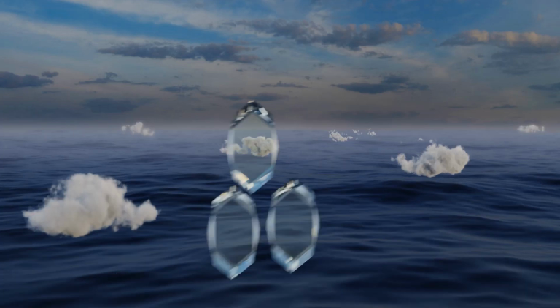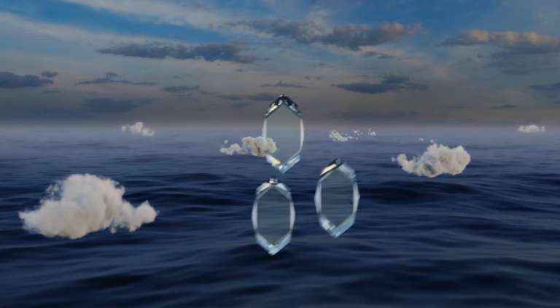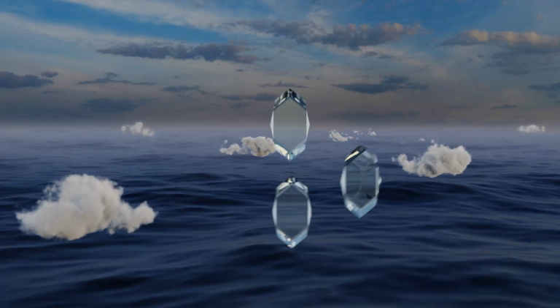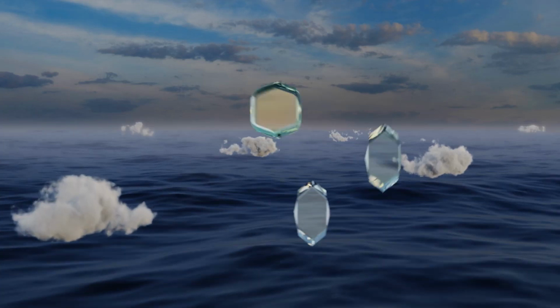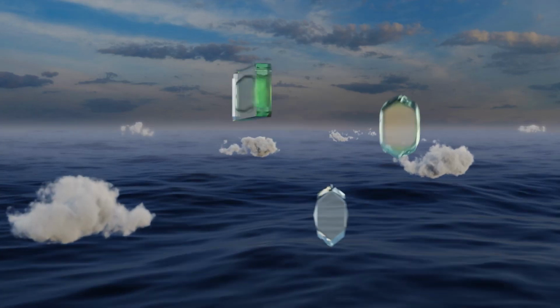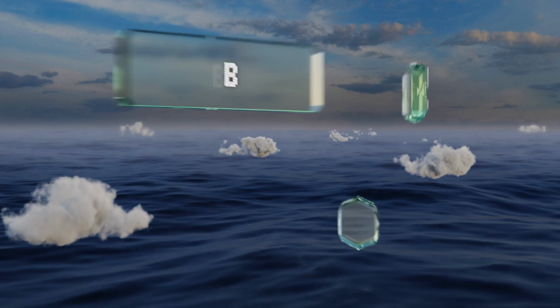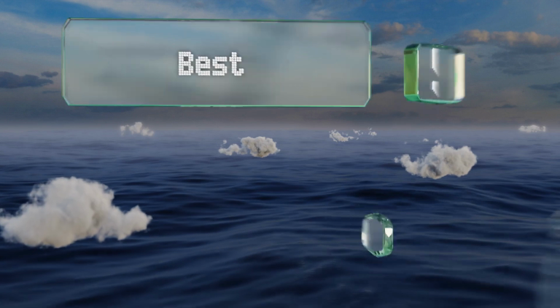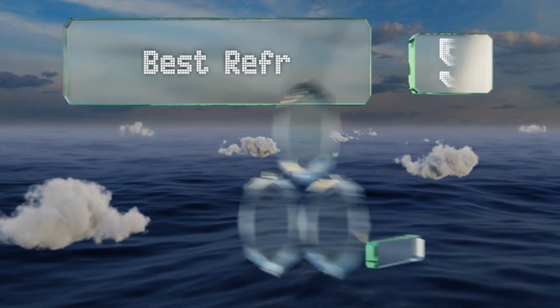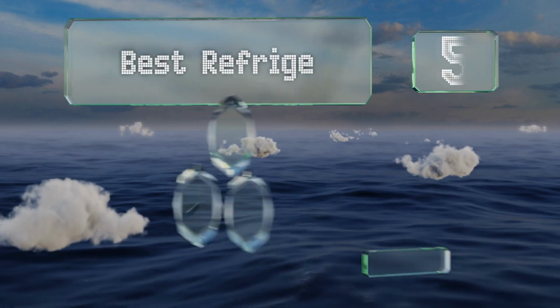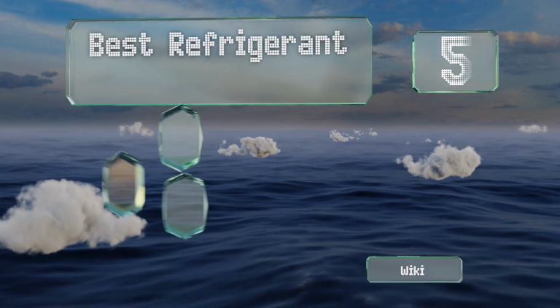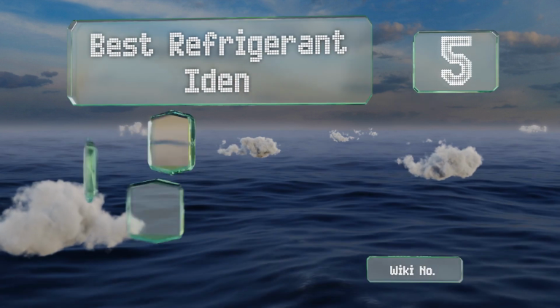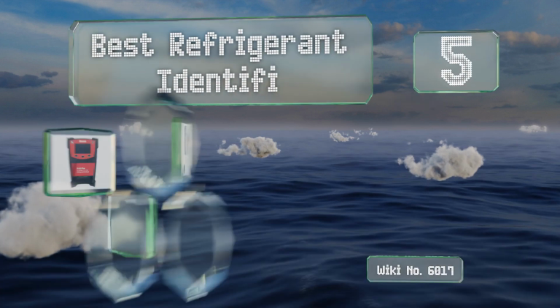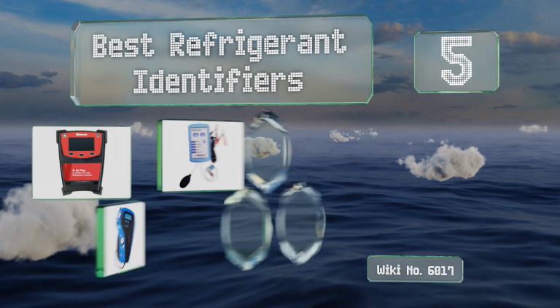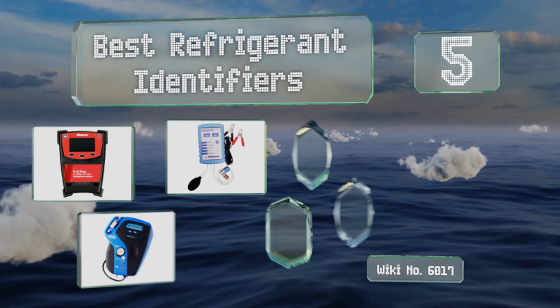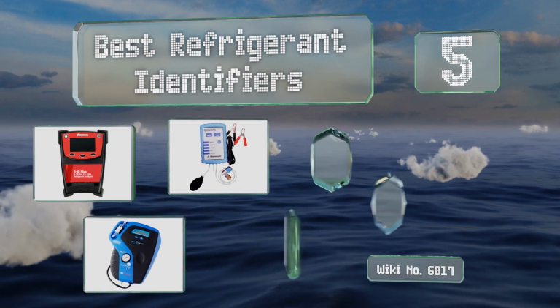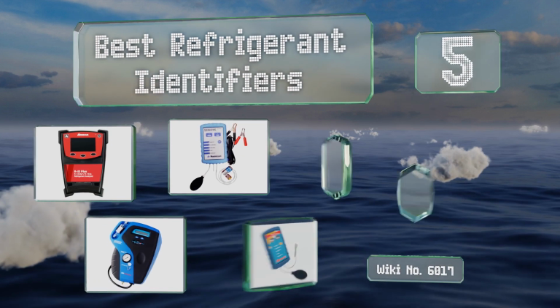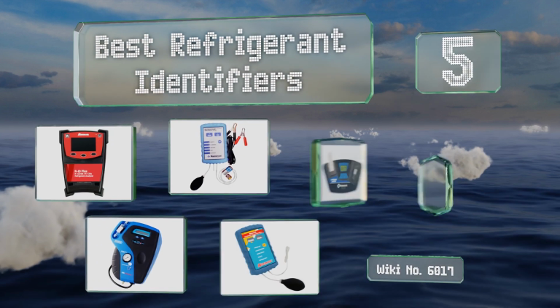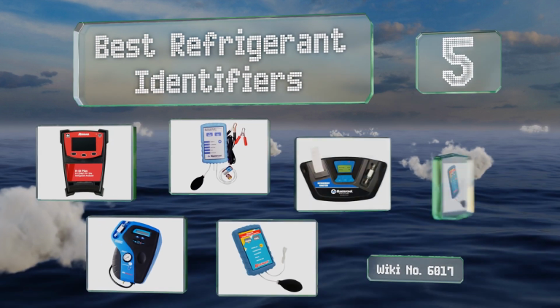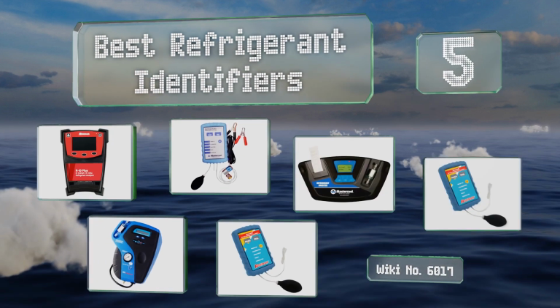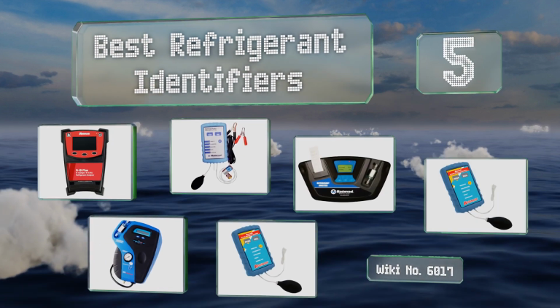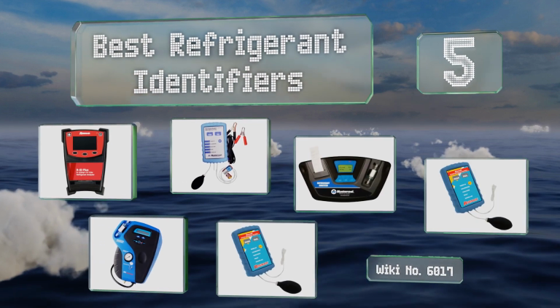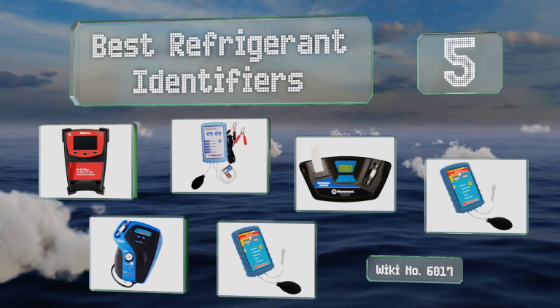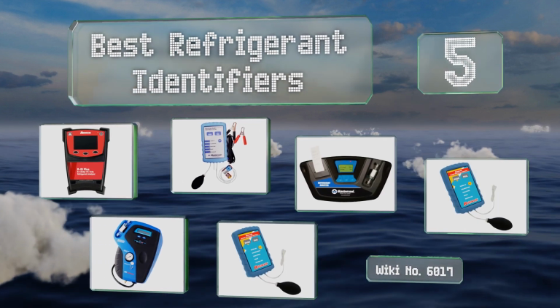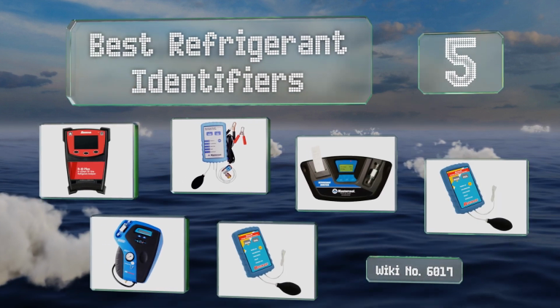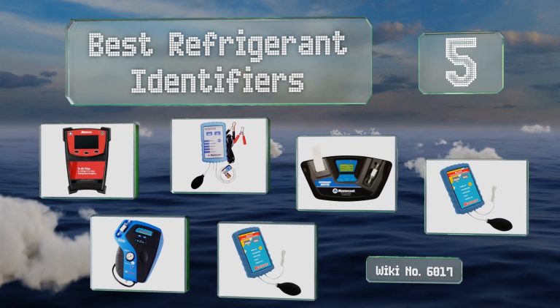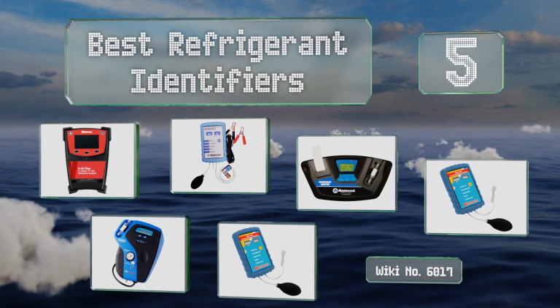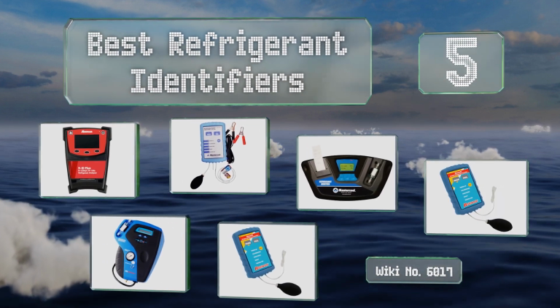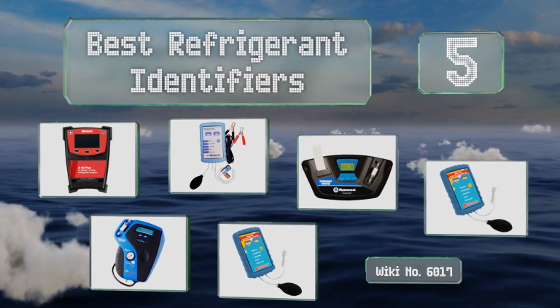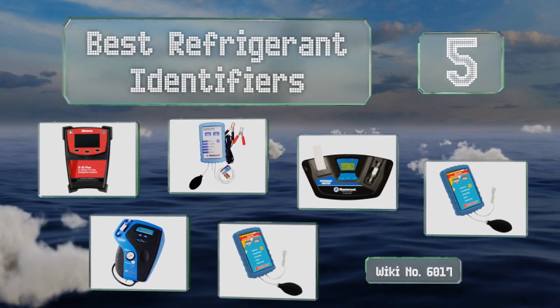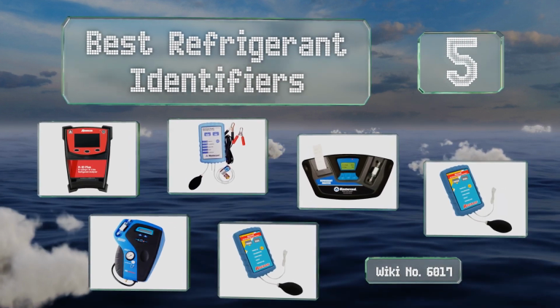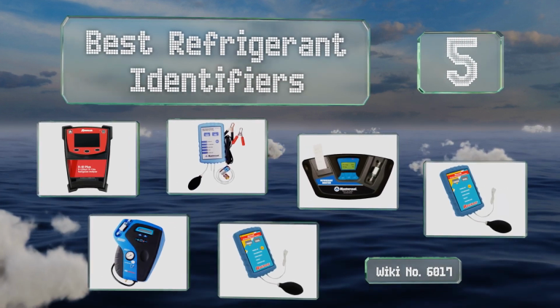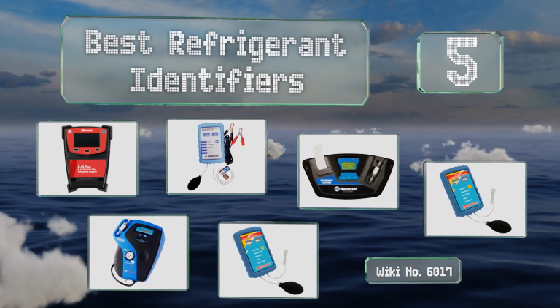EasyVid presents the five best refrigerant identifiers. Let's get started with the list.